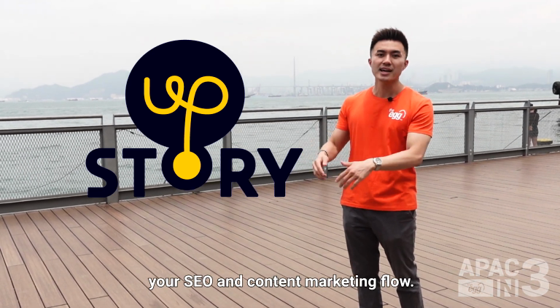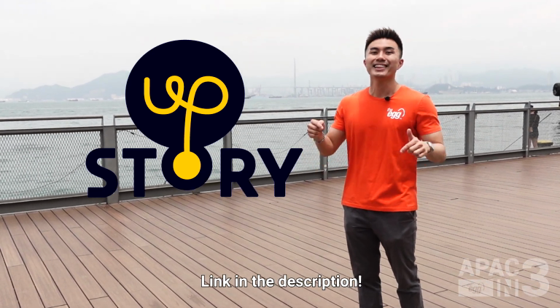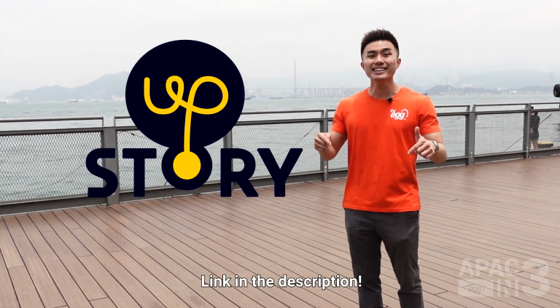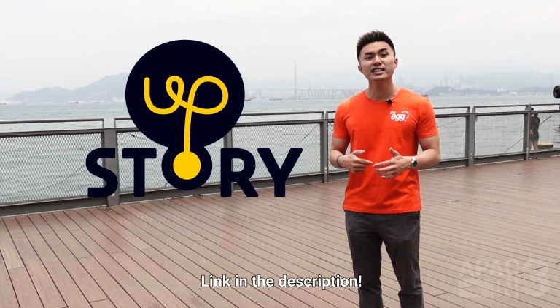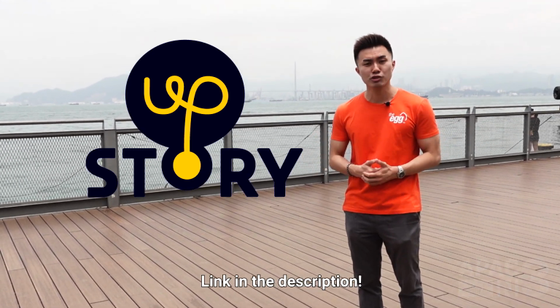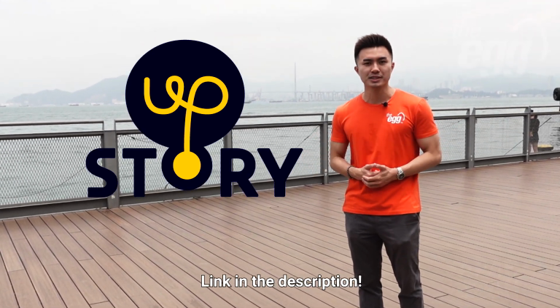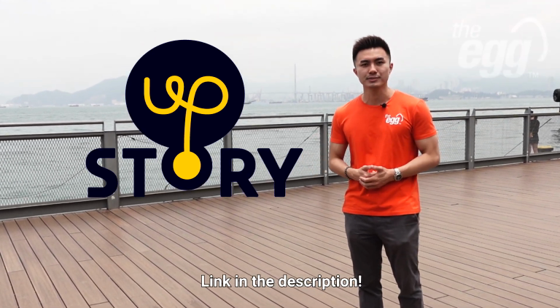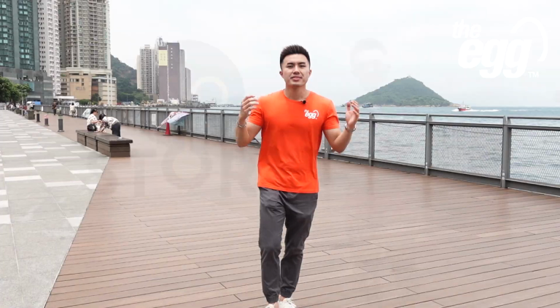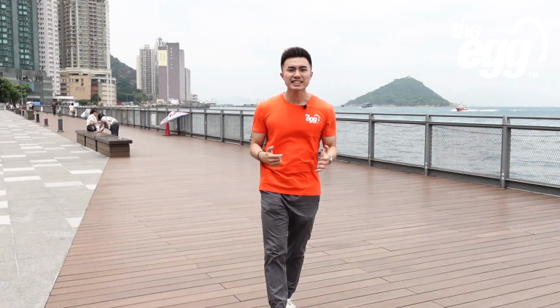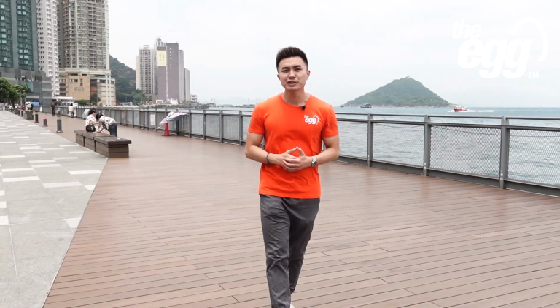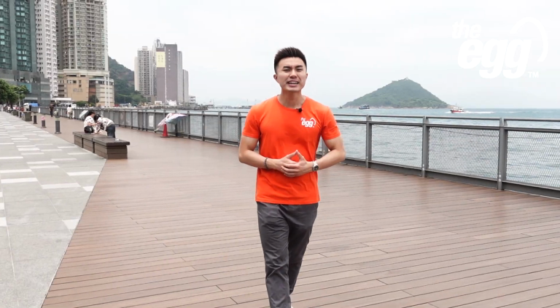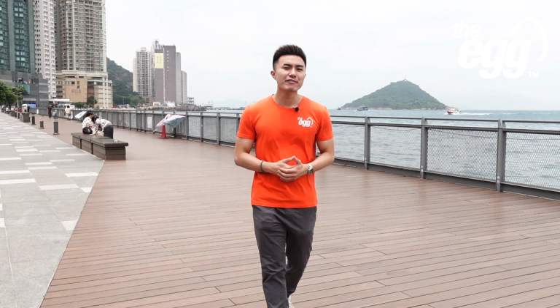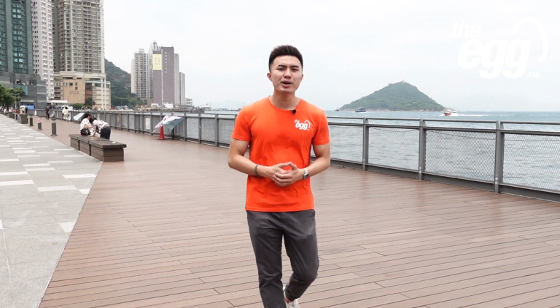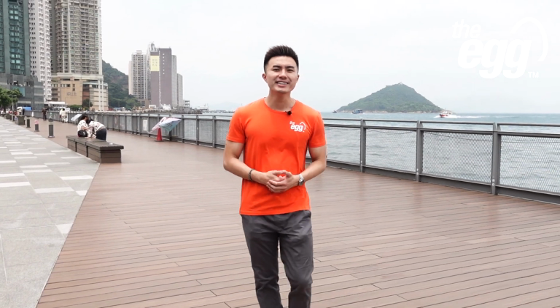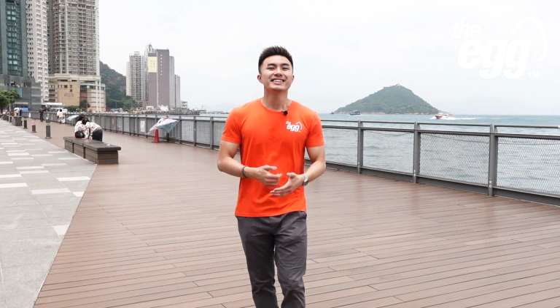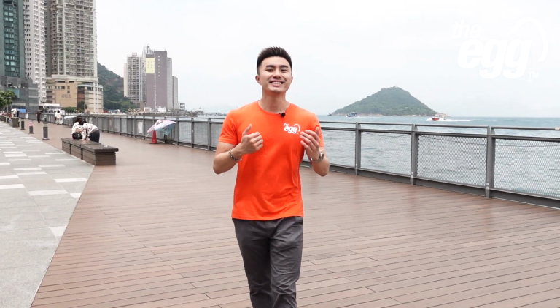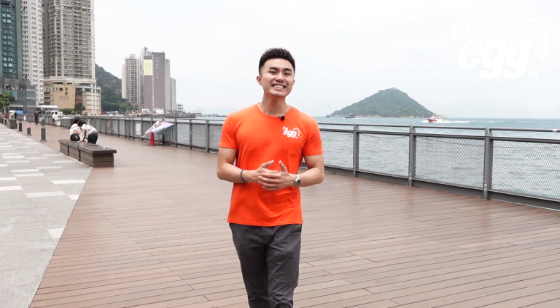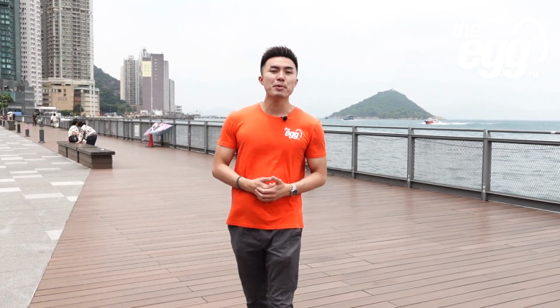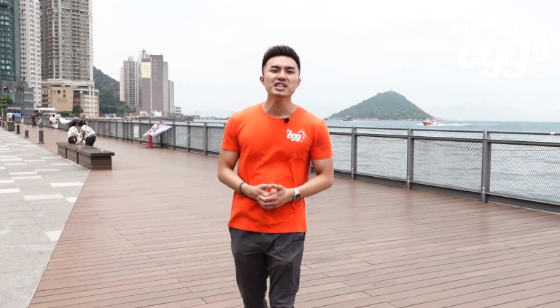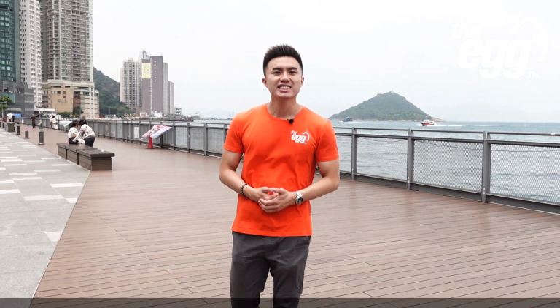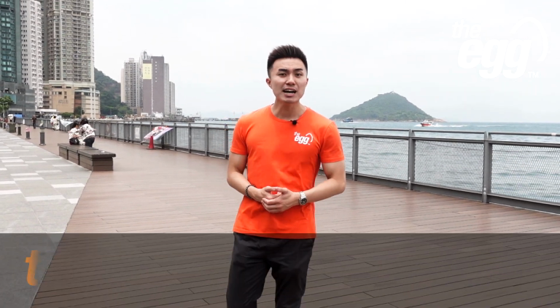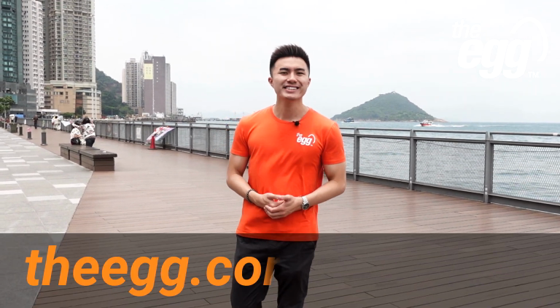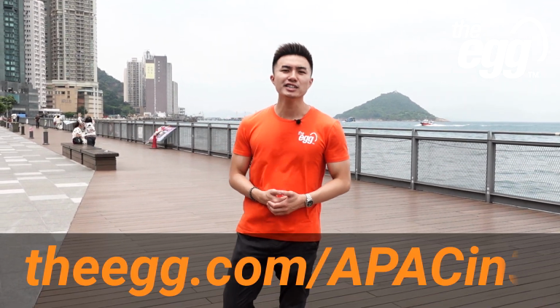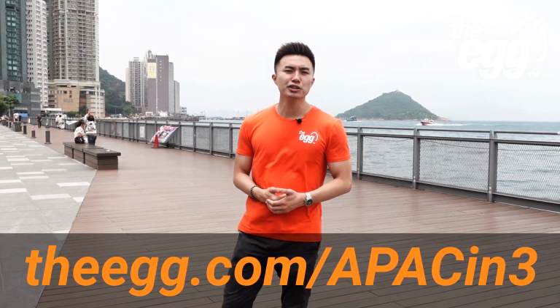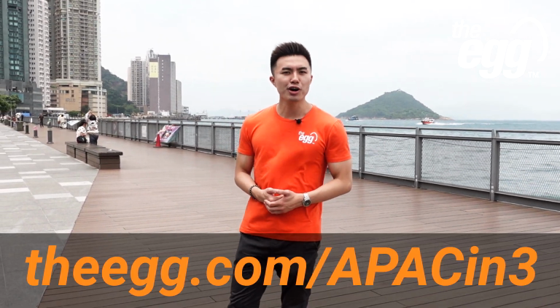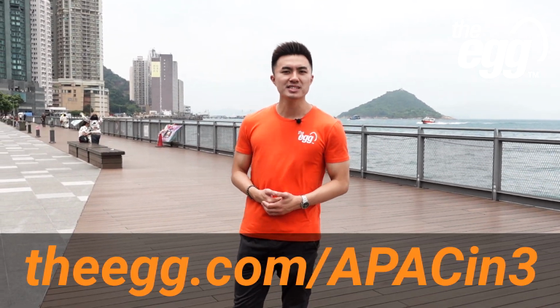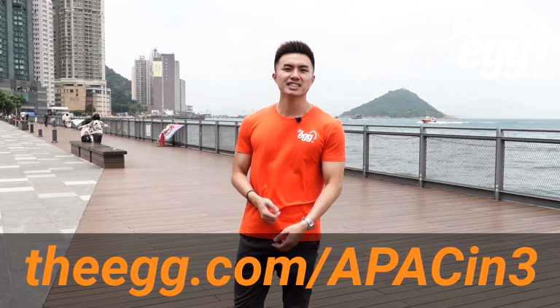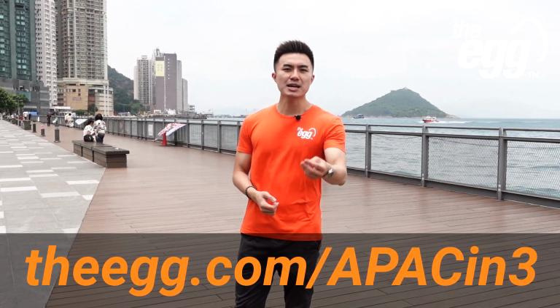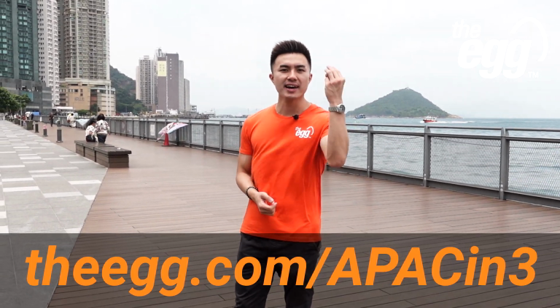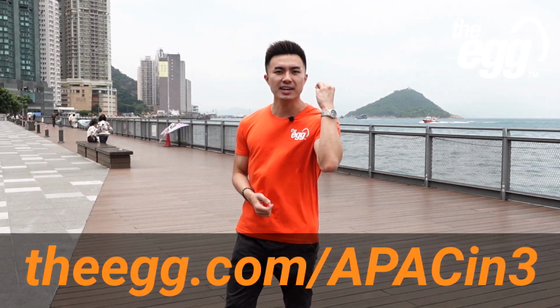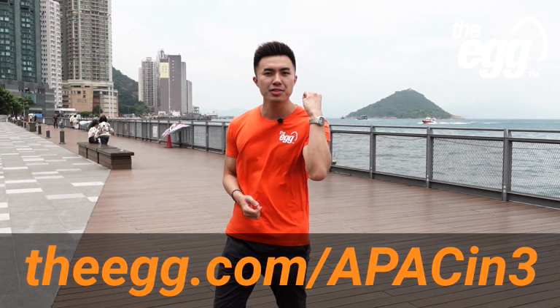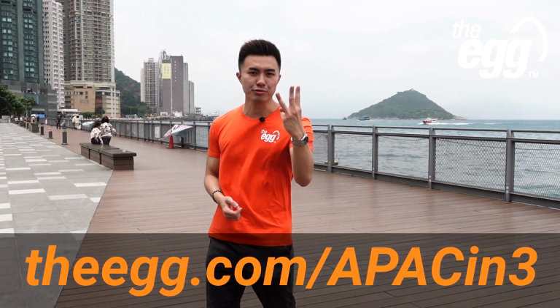Link in the description. Thanks for tuning in everyone. To dig deeper, check out theegg.com slash APAC in 3.